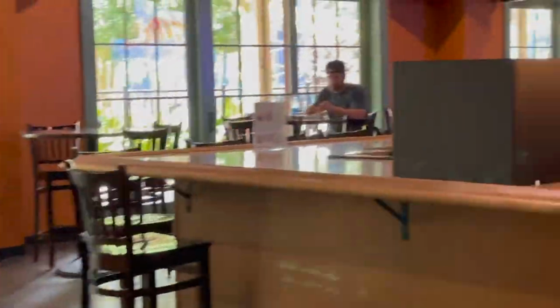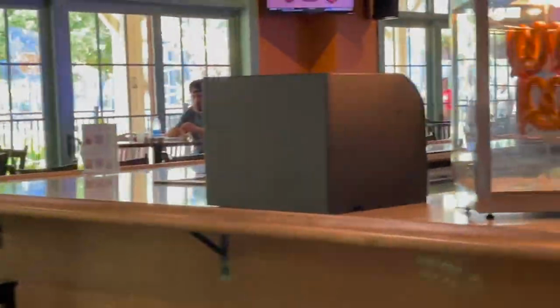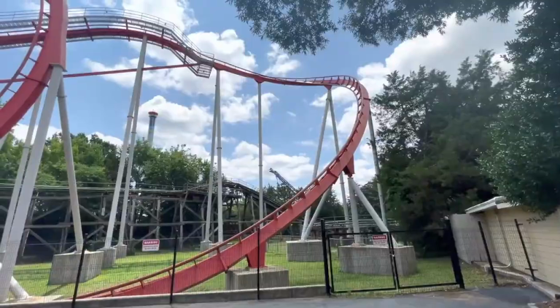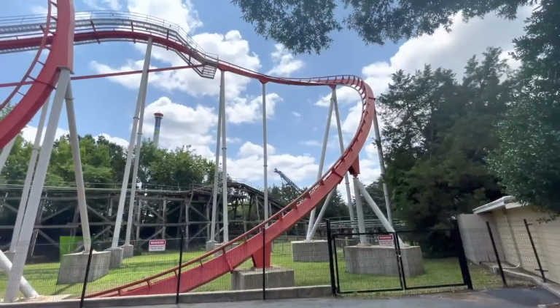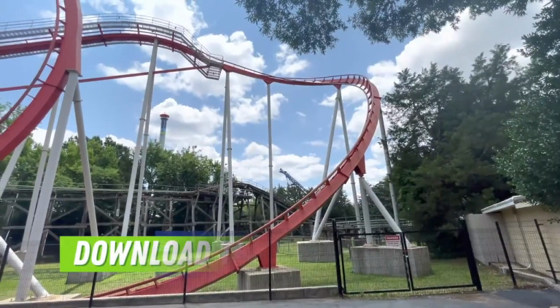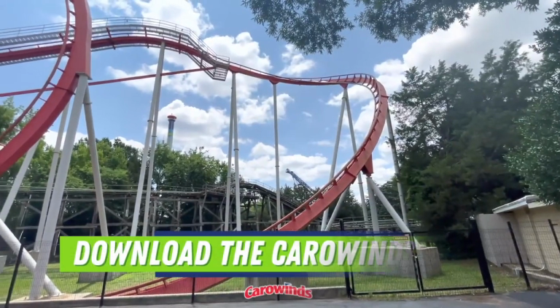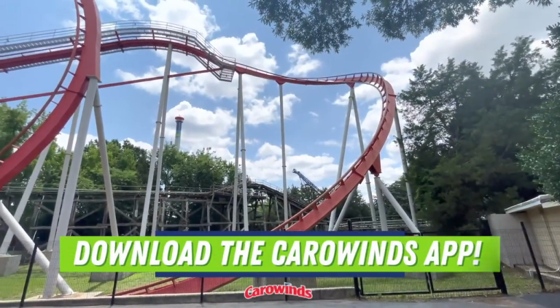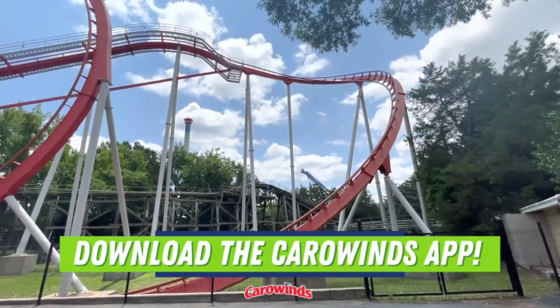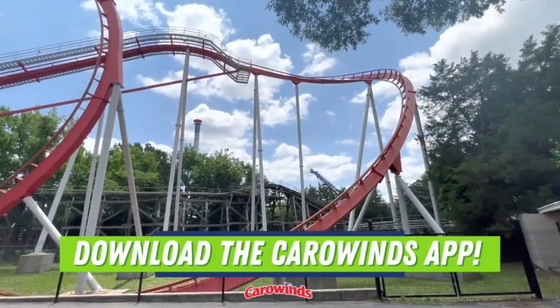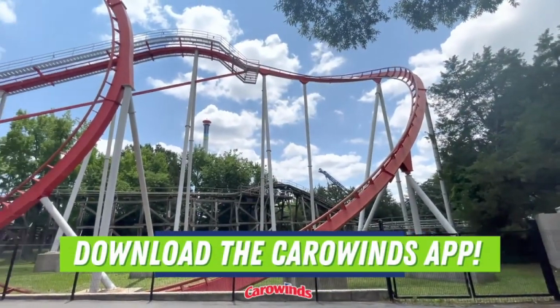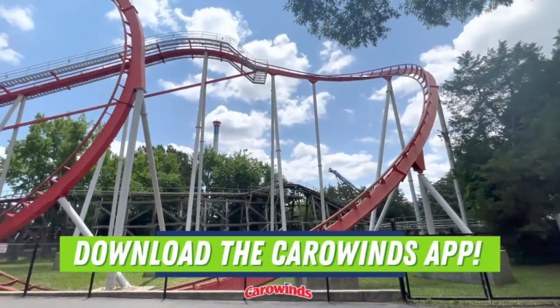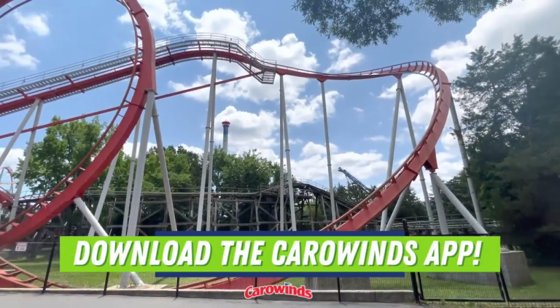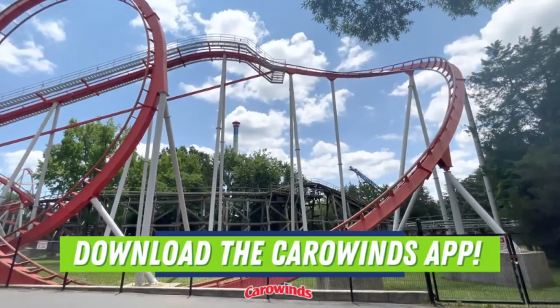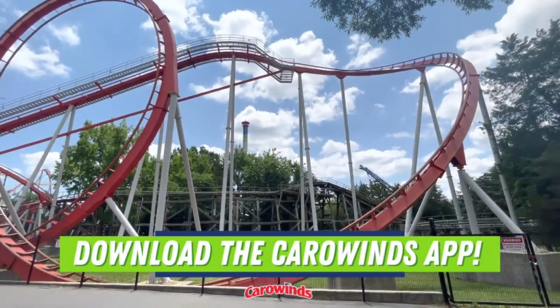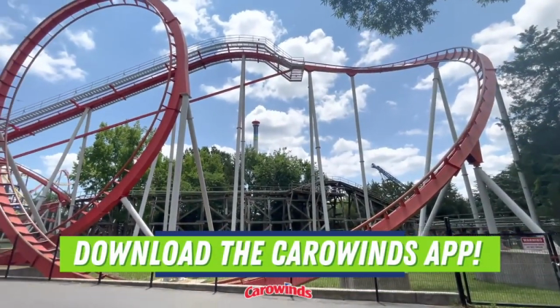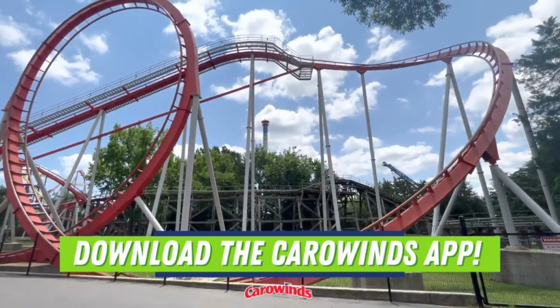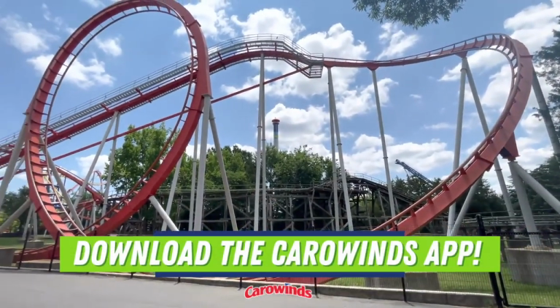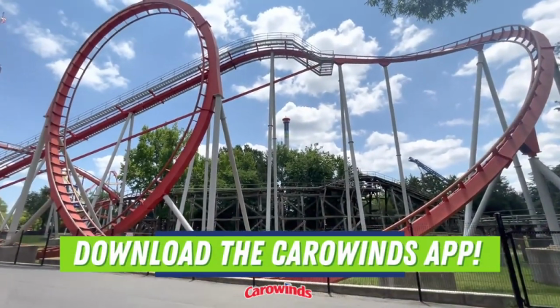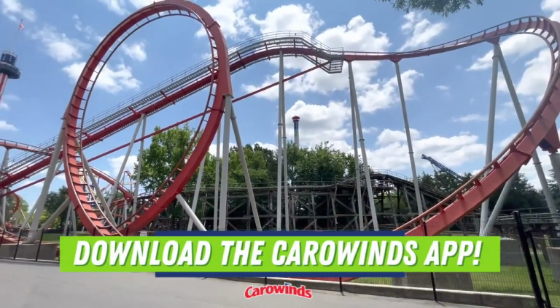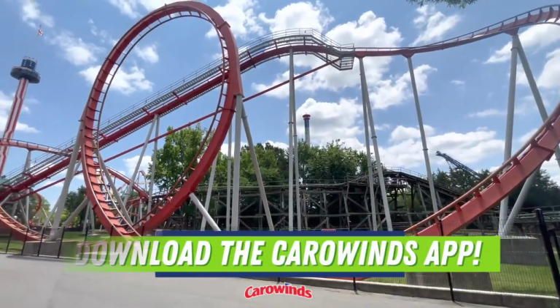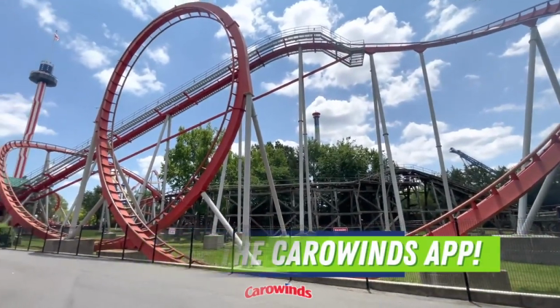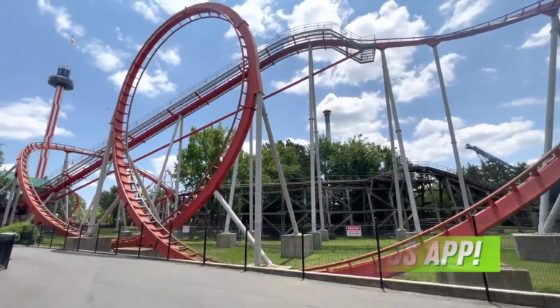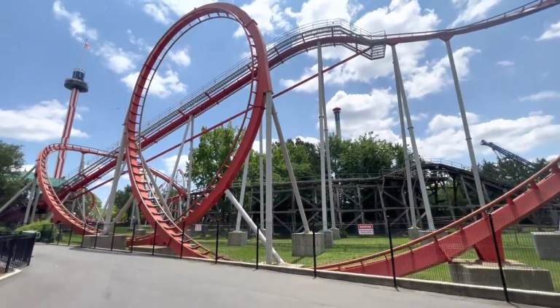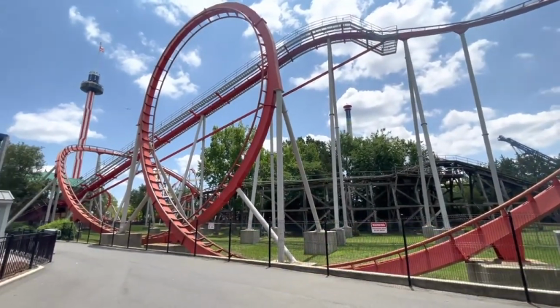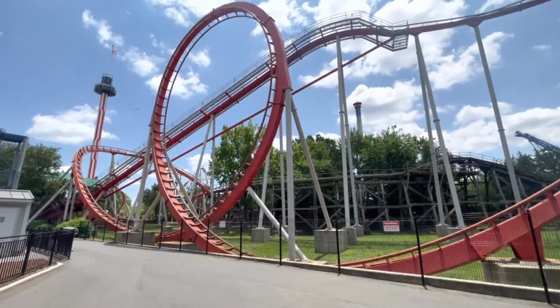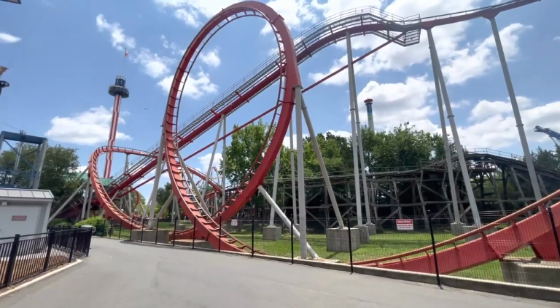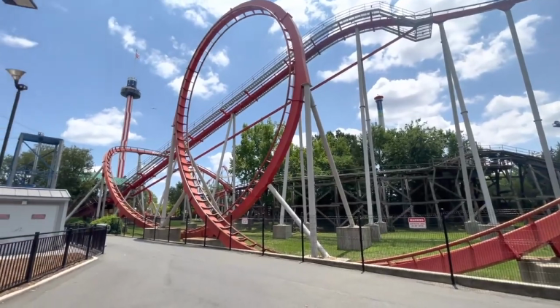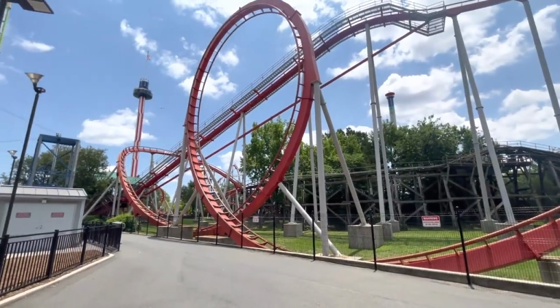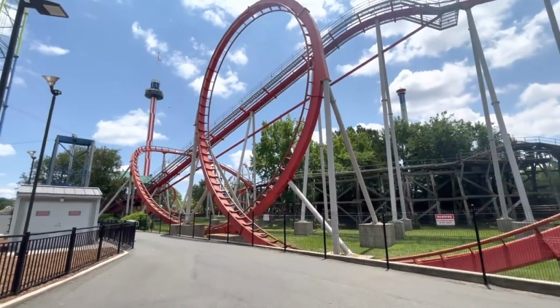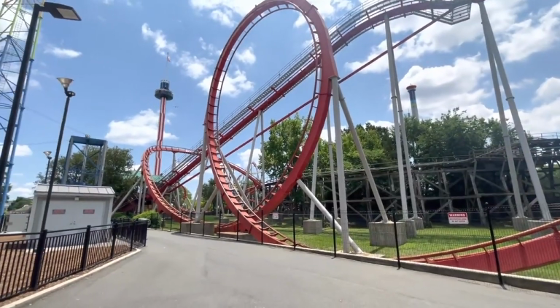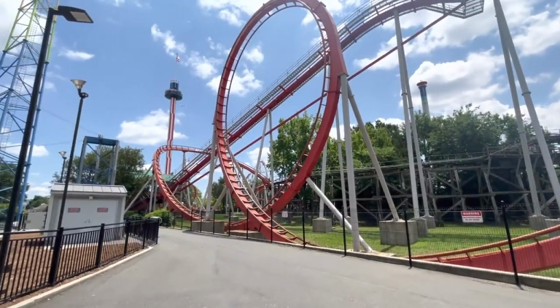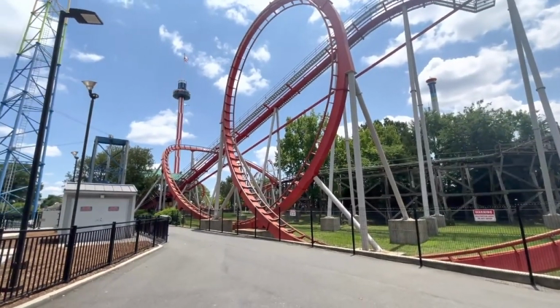Be sure to download the Carowinds app. Using the app you can check wait times, view the park map, and much more.